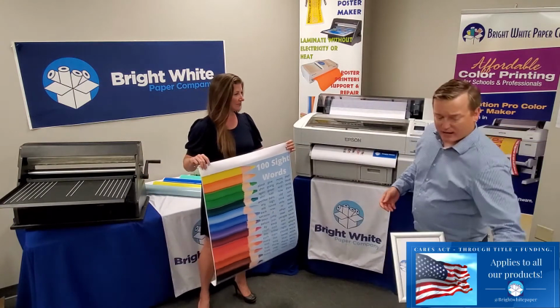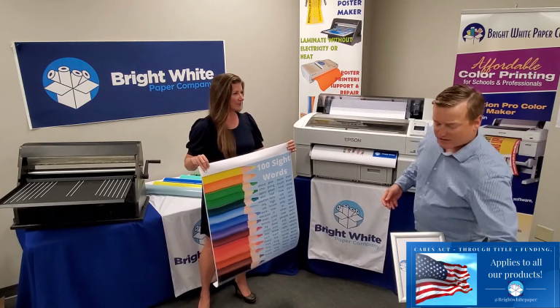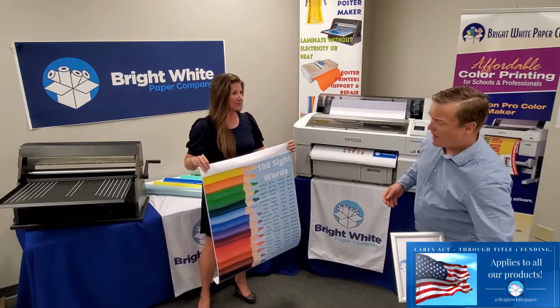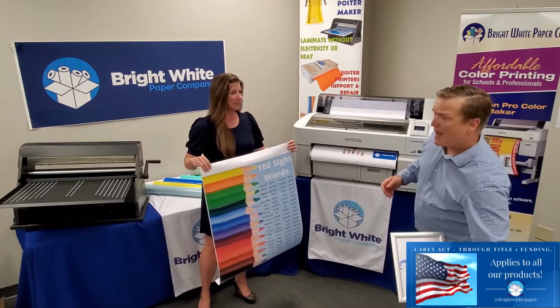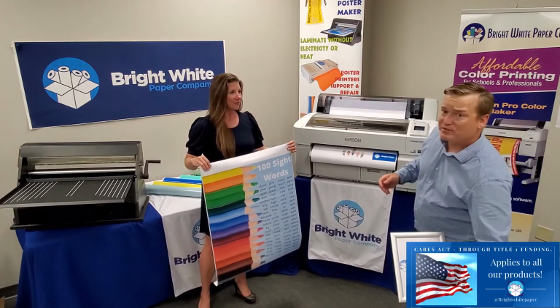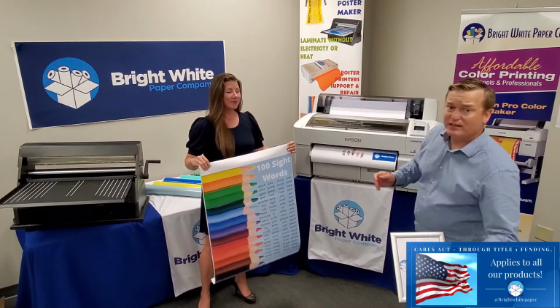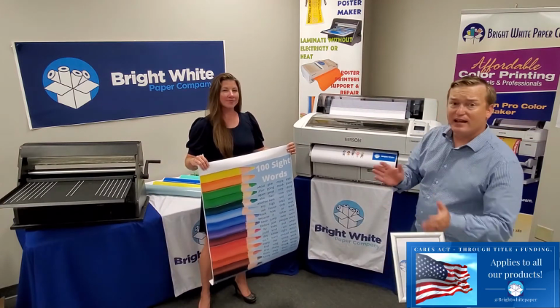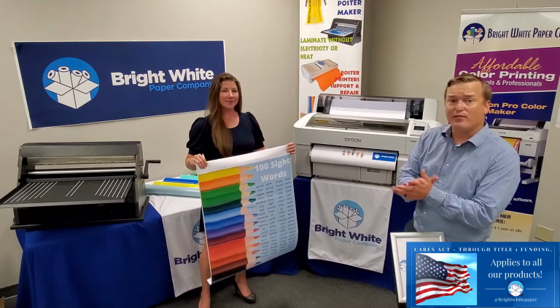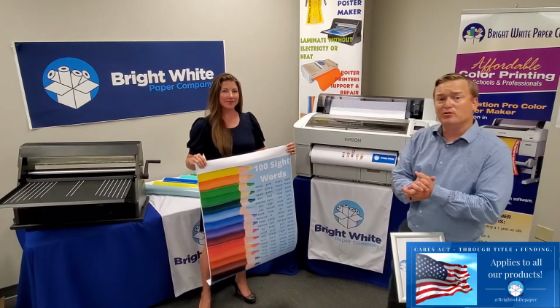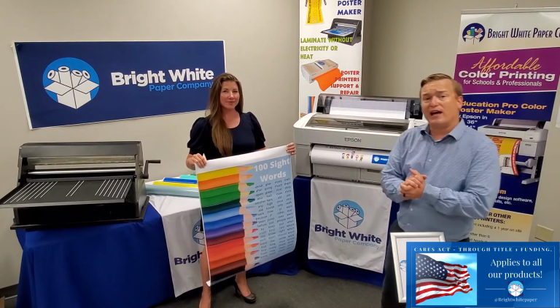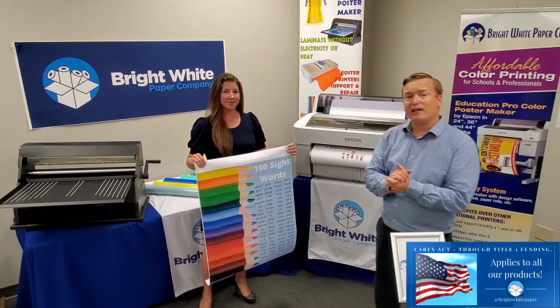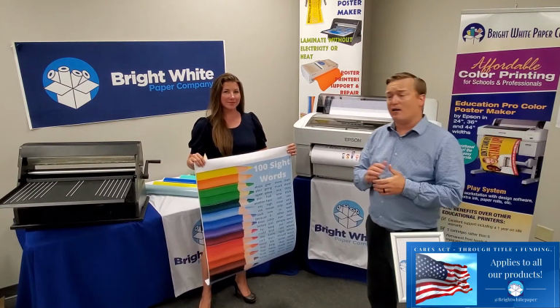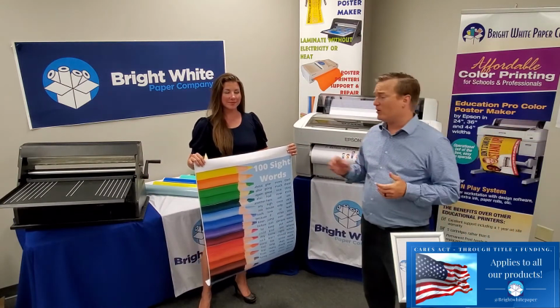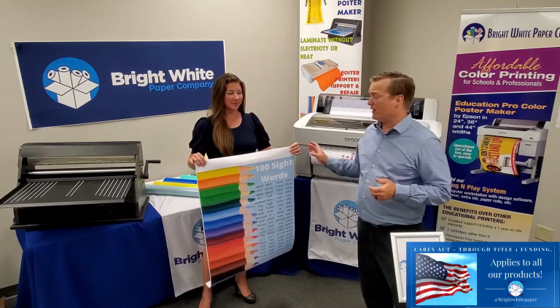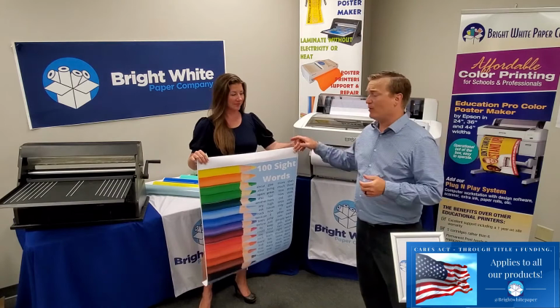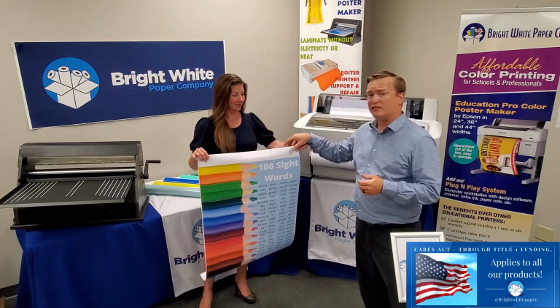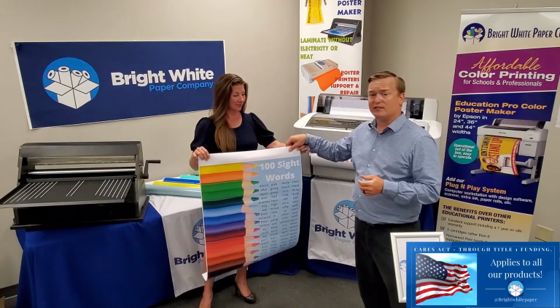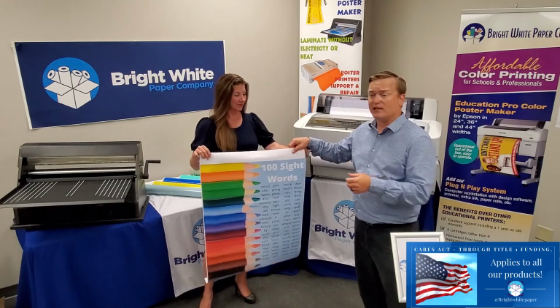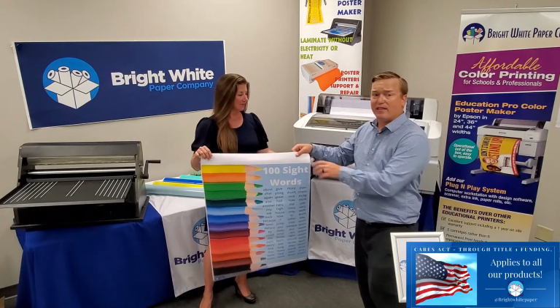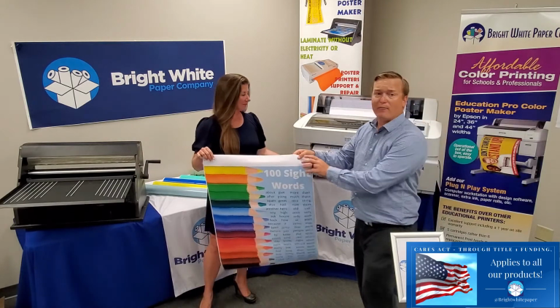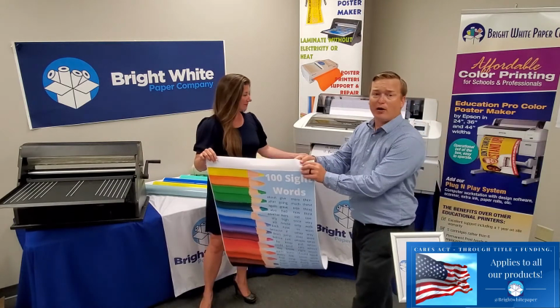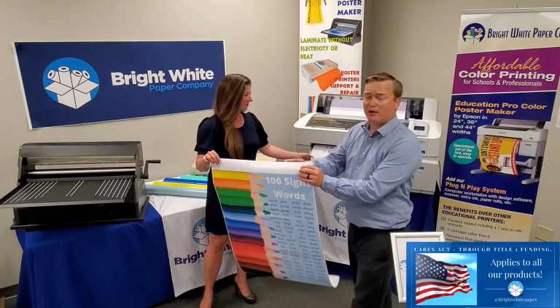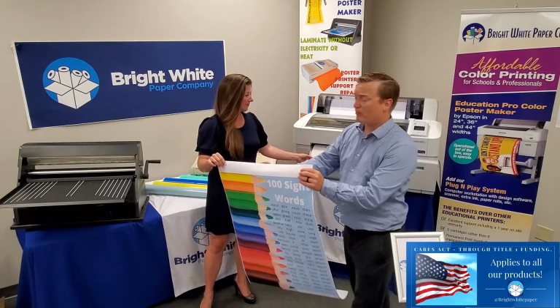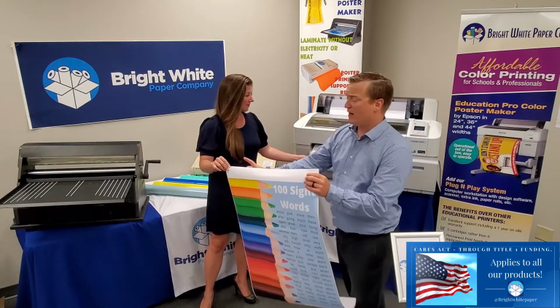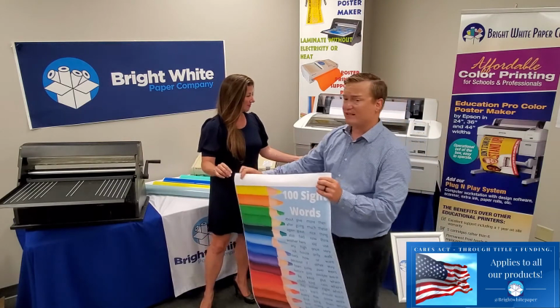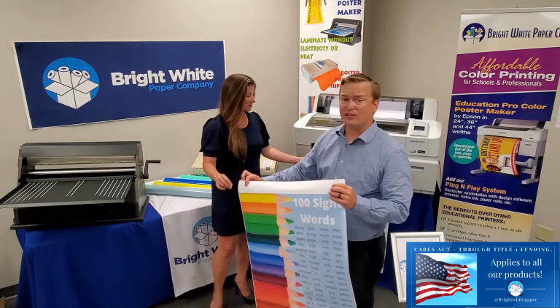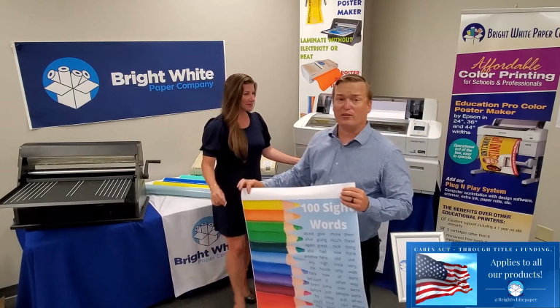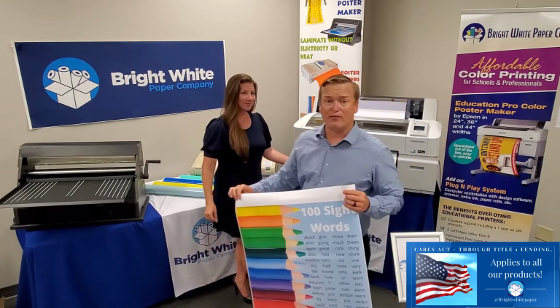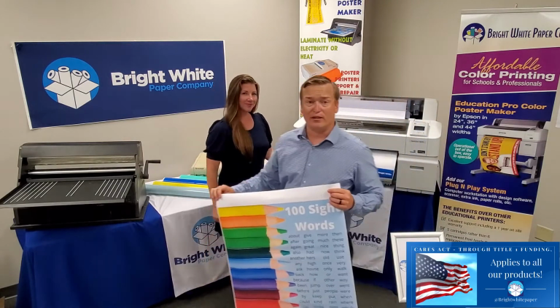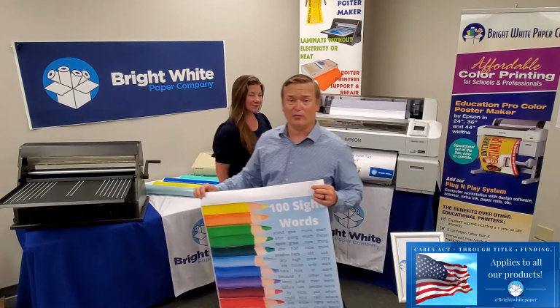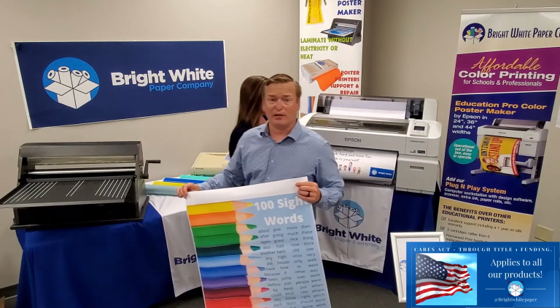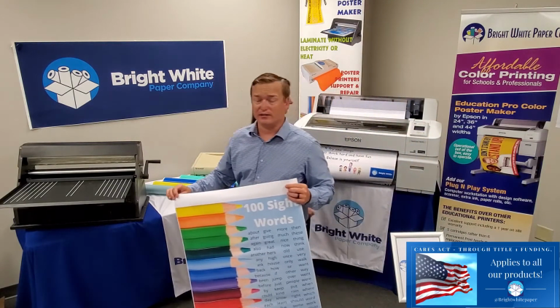It's by Epson. They have the most economical prices. They have permanent print heads that you never need to replace.